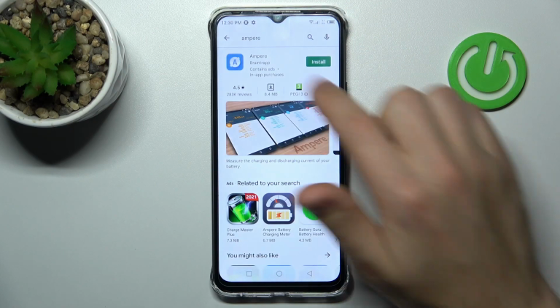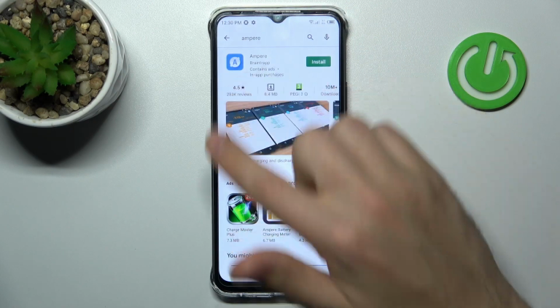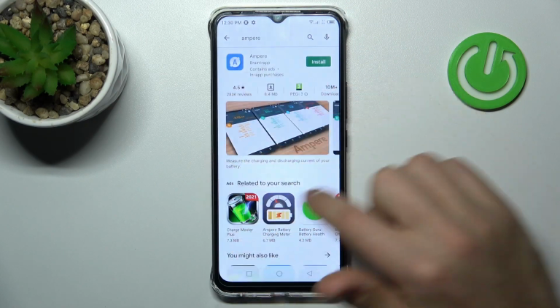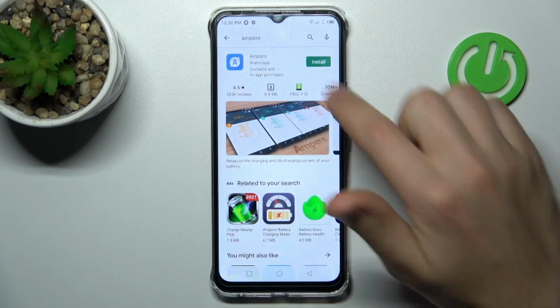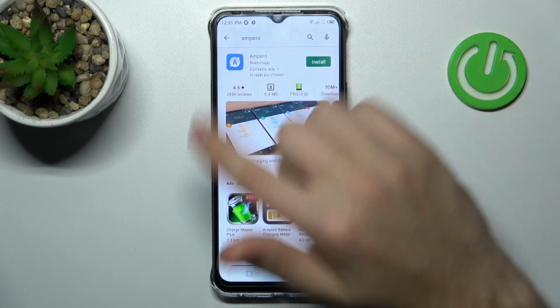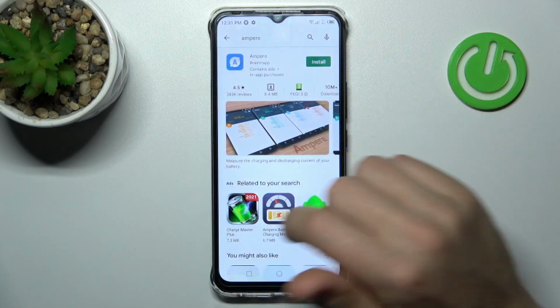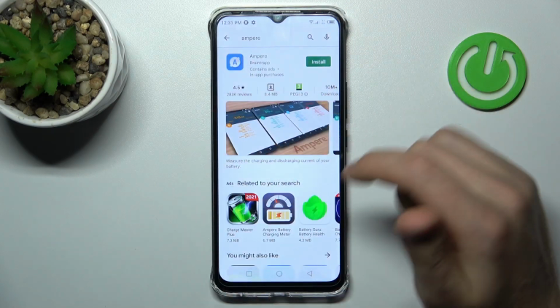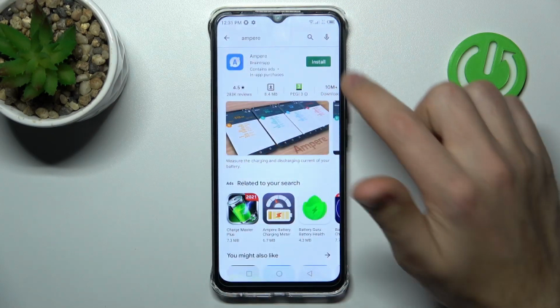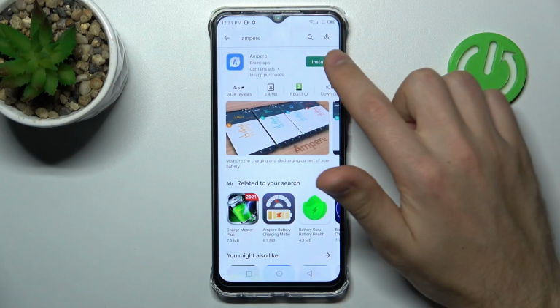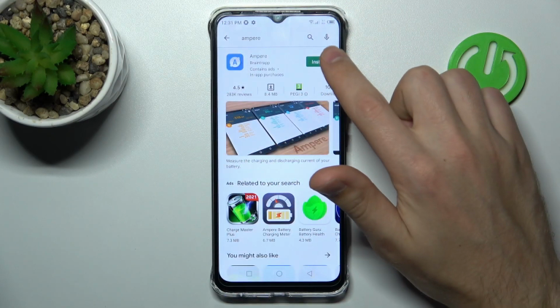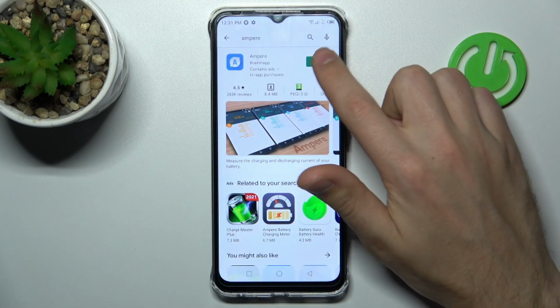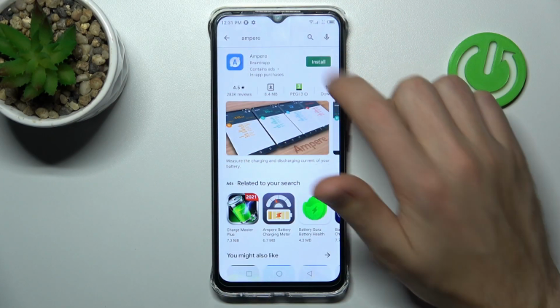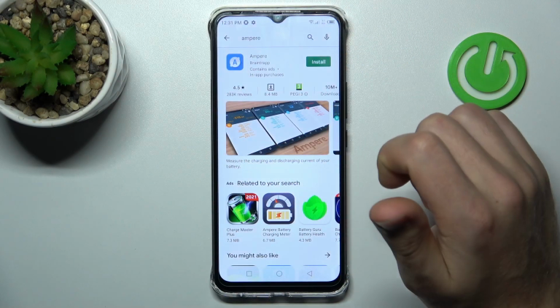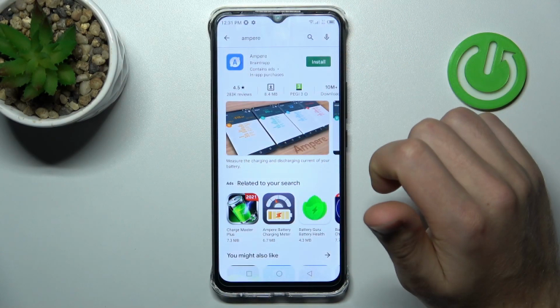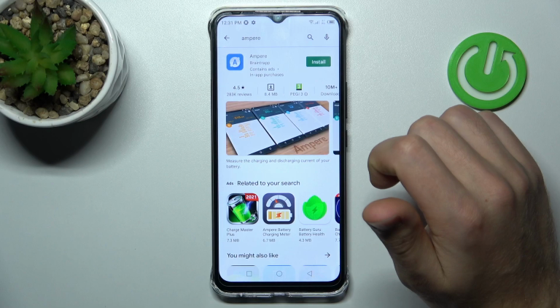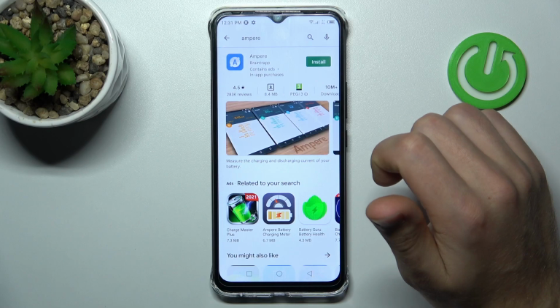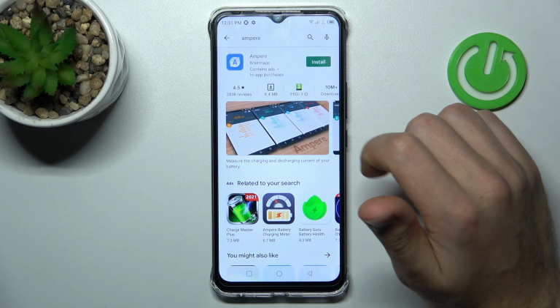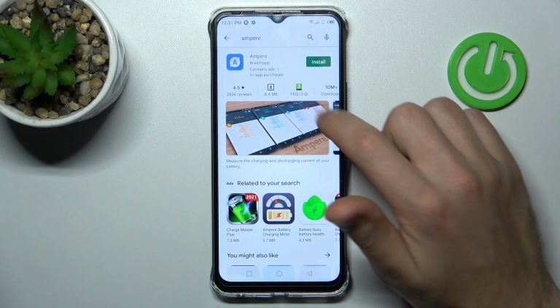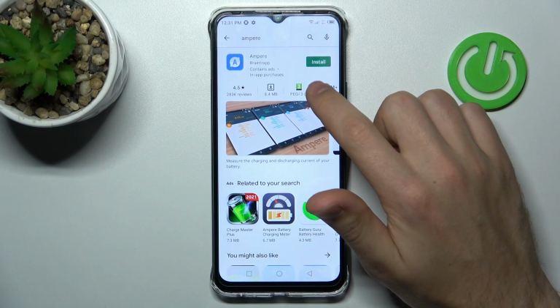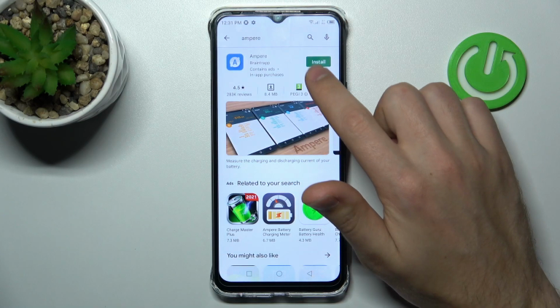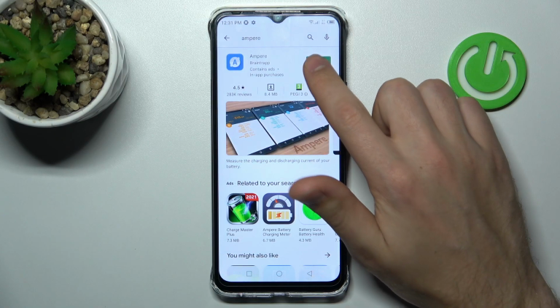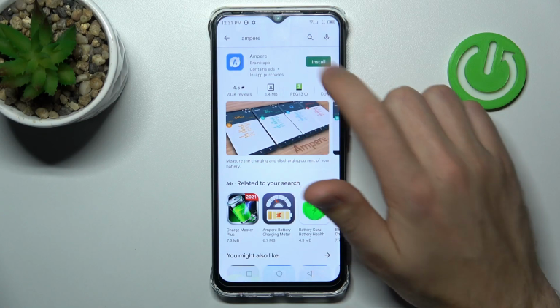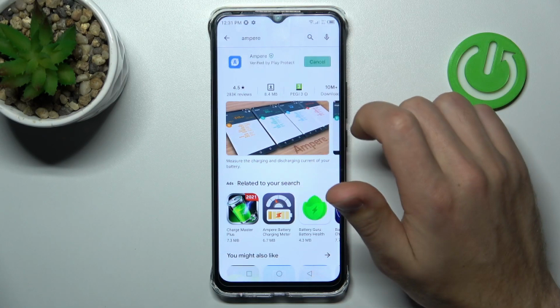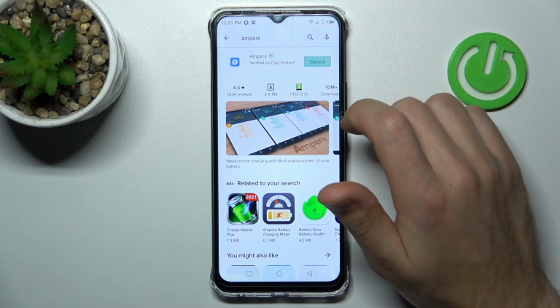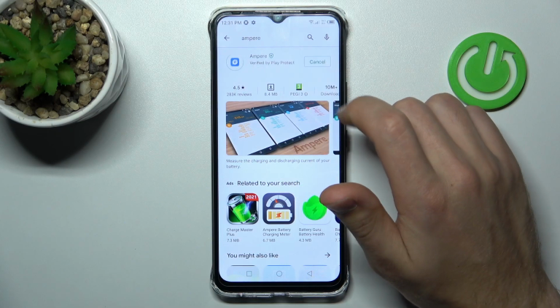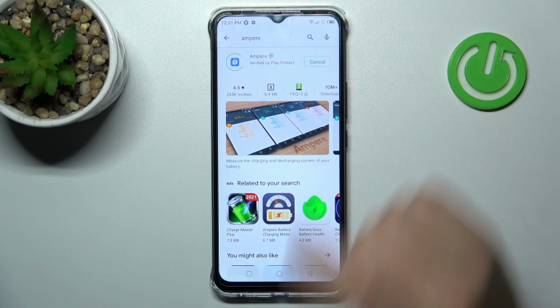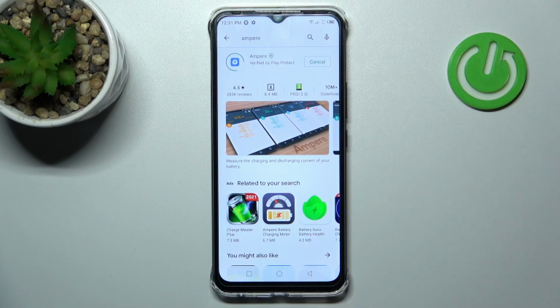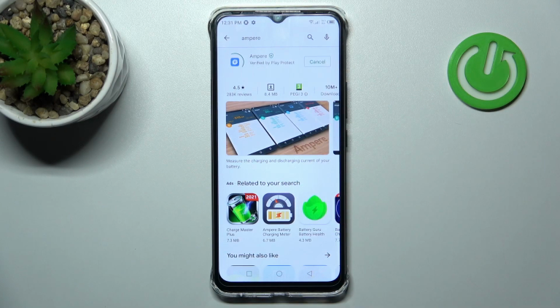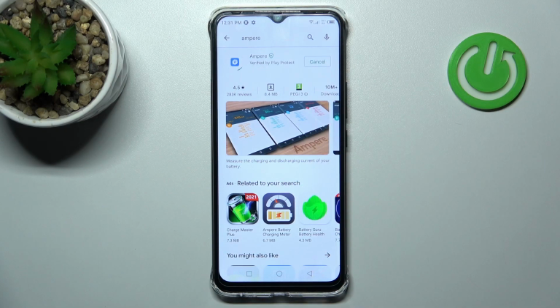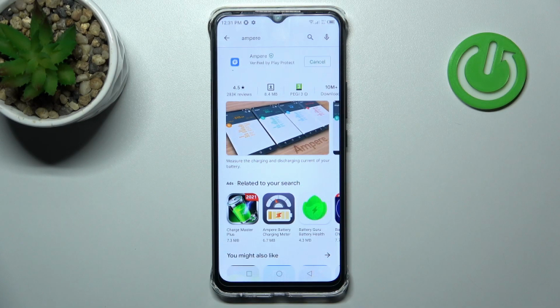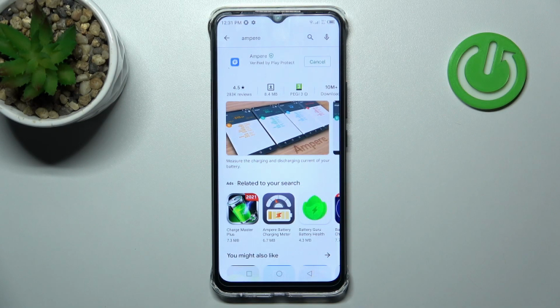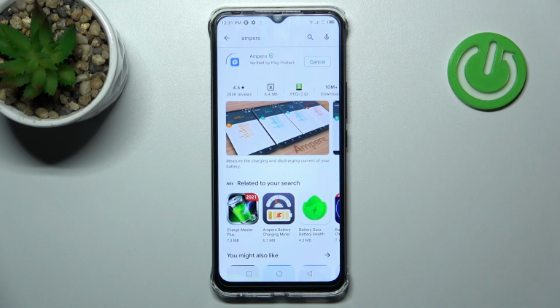This one. You need to download and install it, so wait a second for it to install.